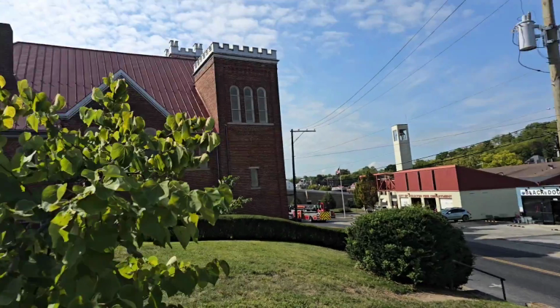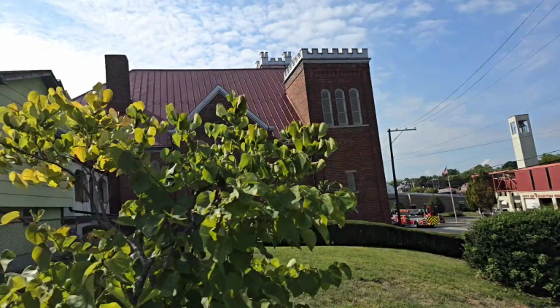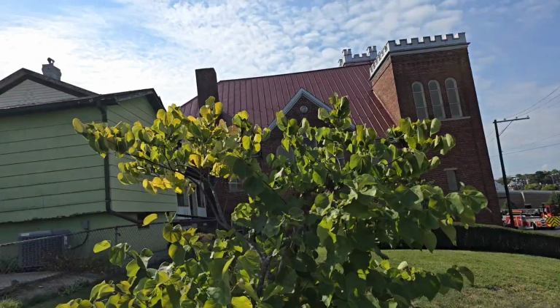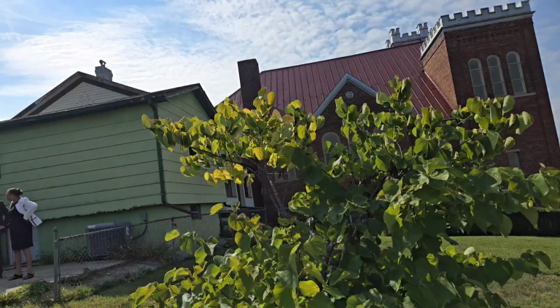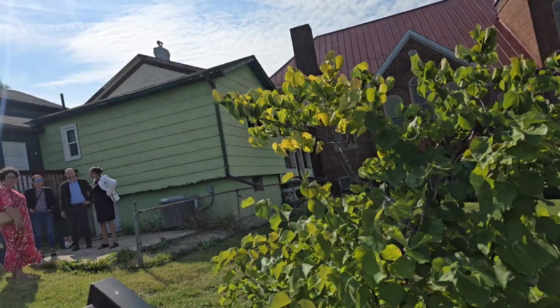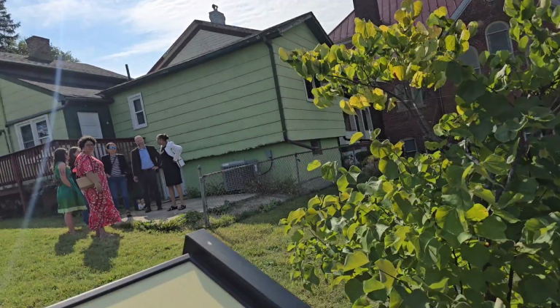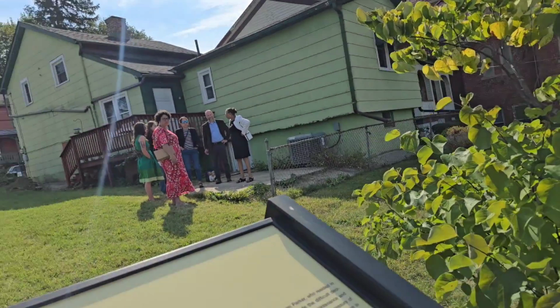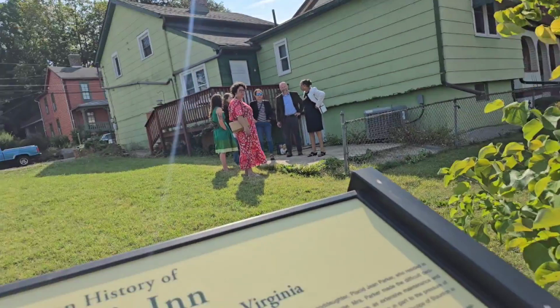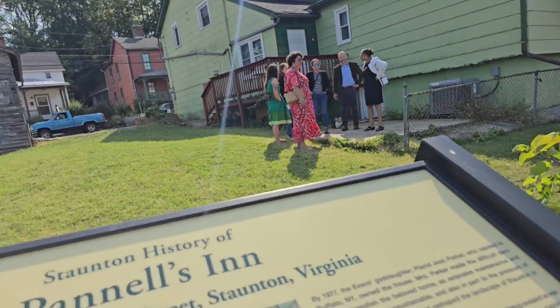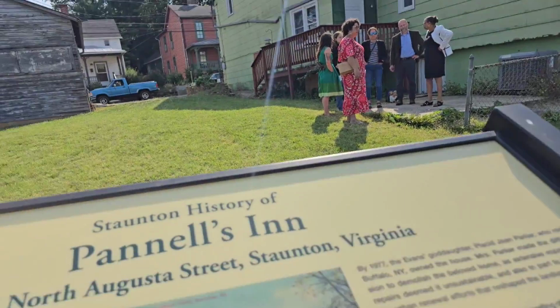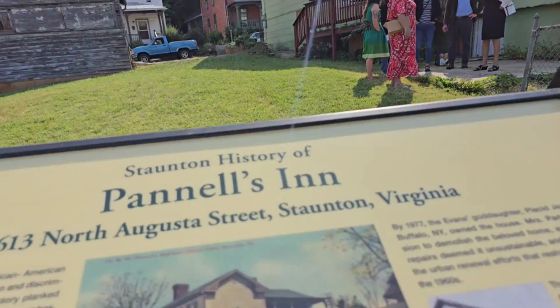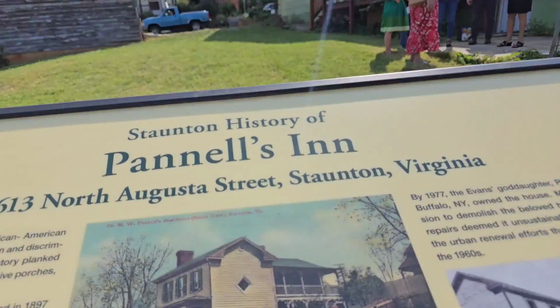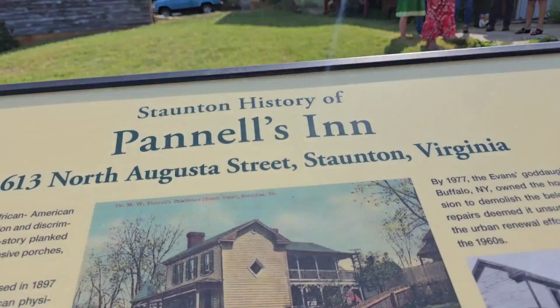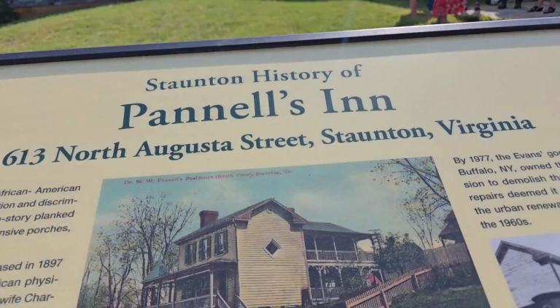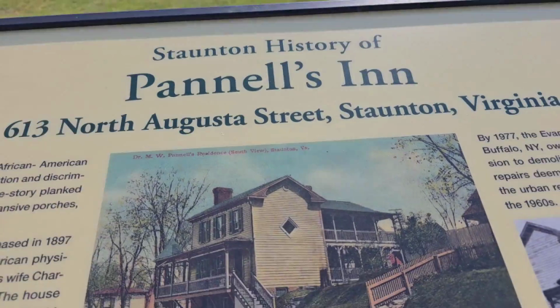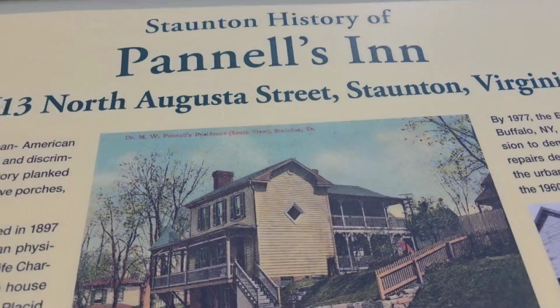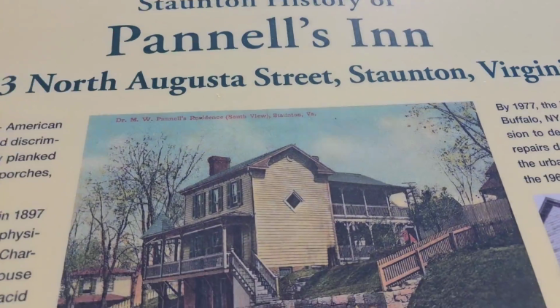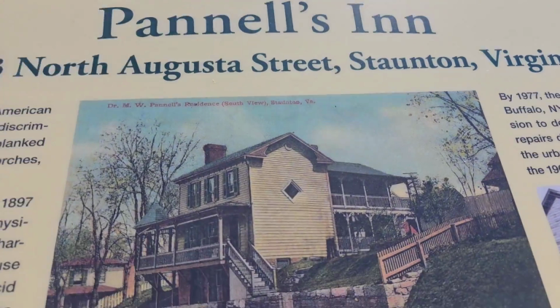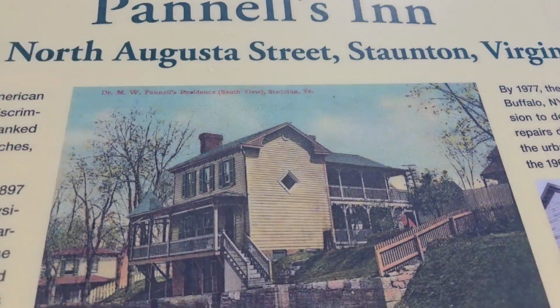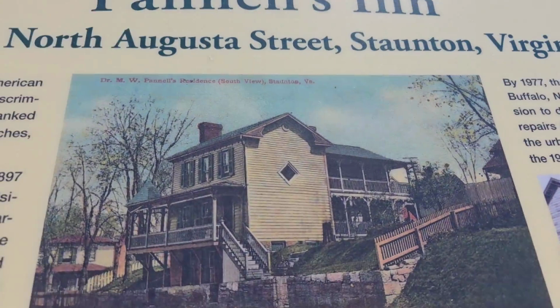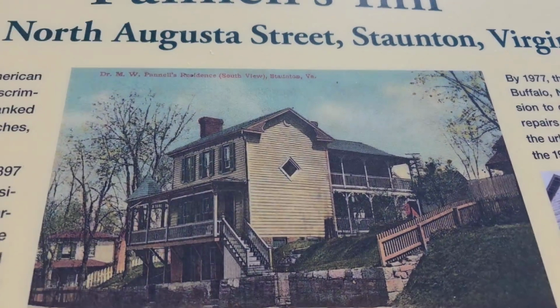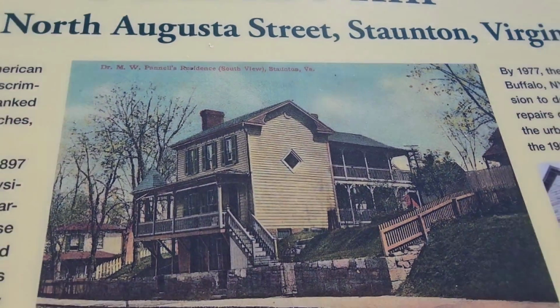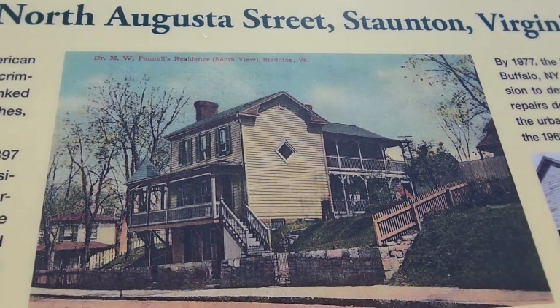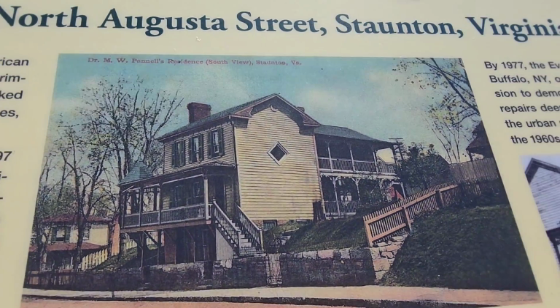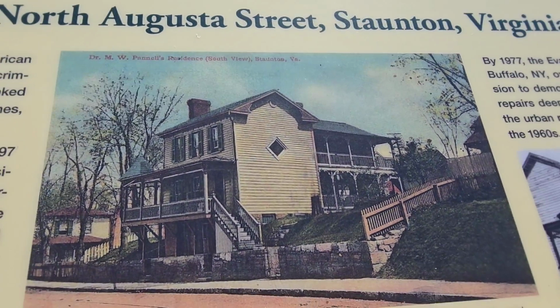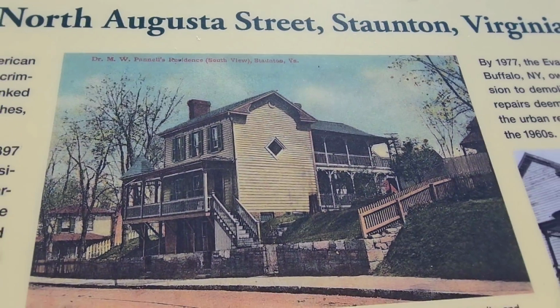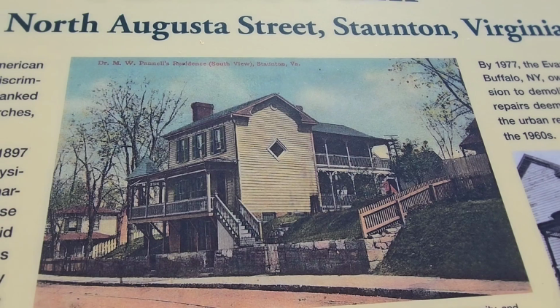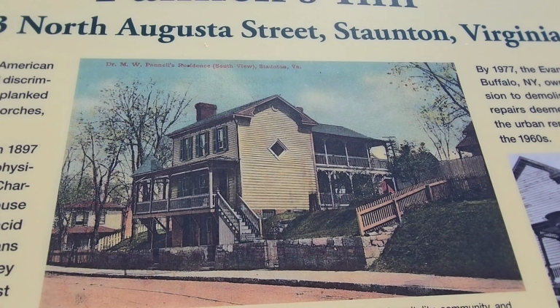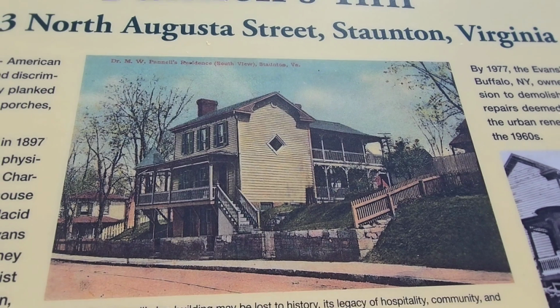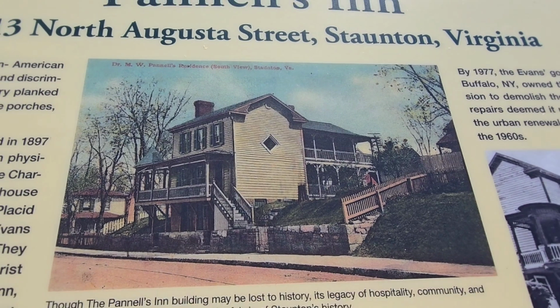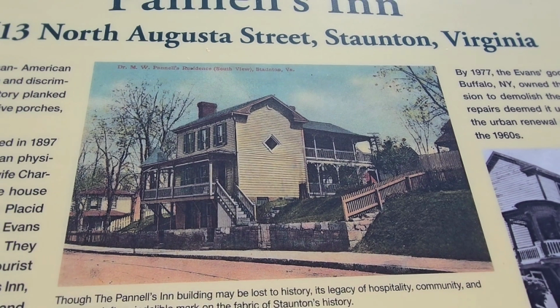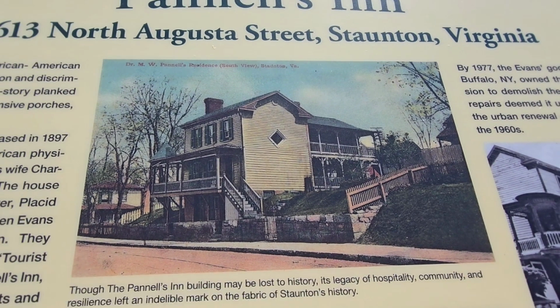Look at what she used to look like. The Pinnell house.